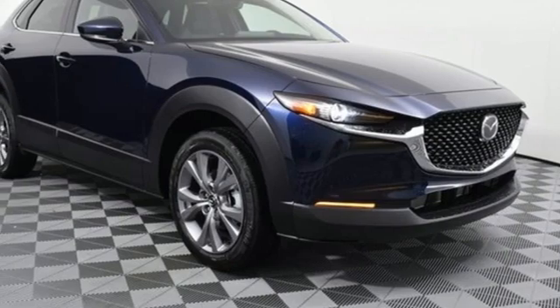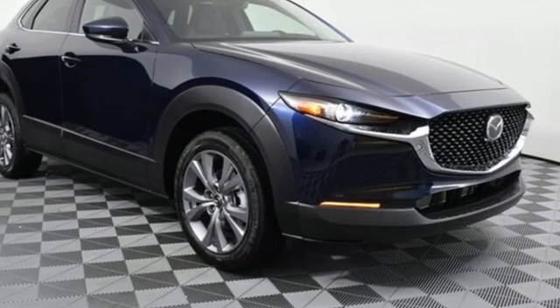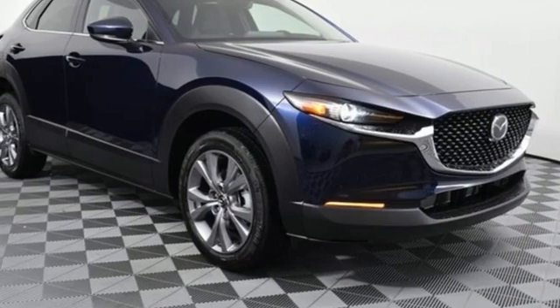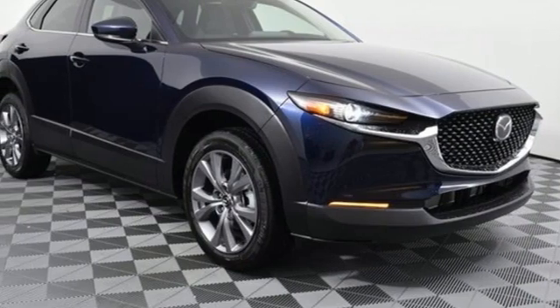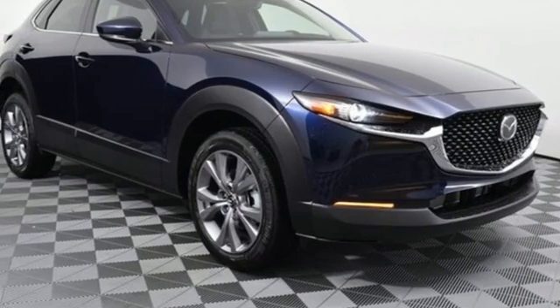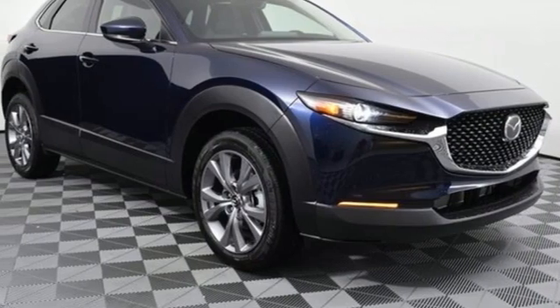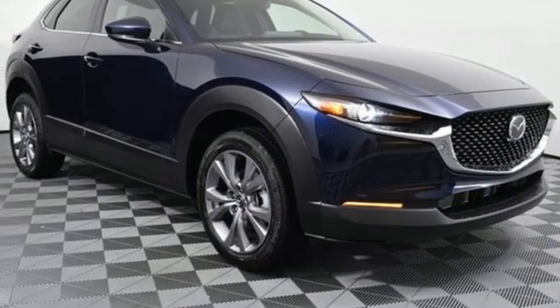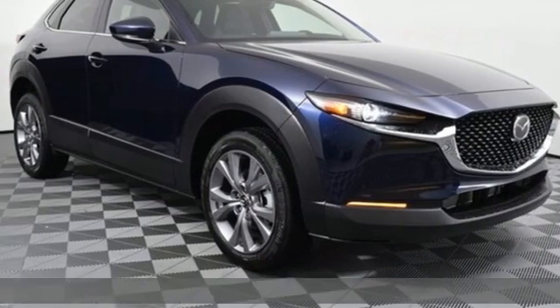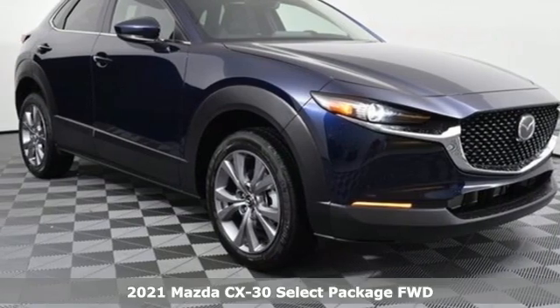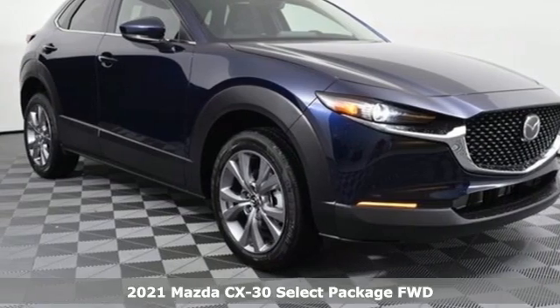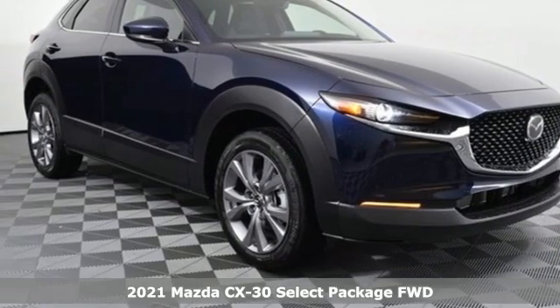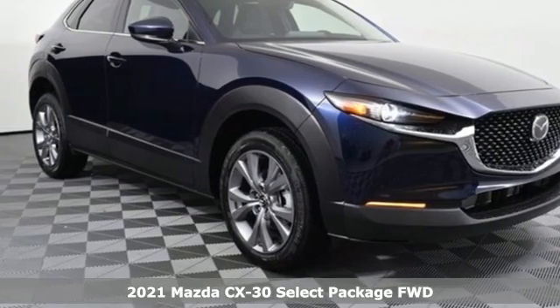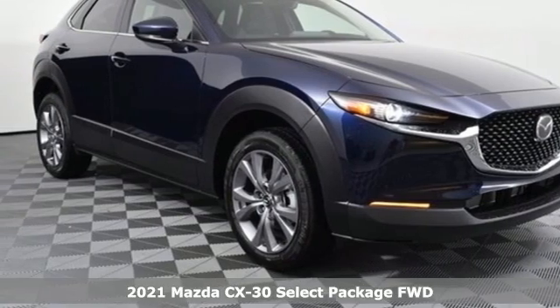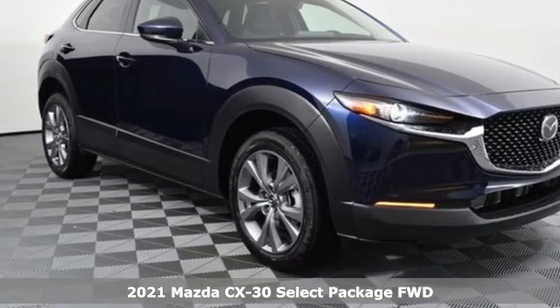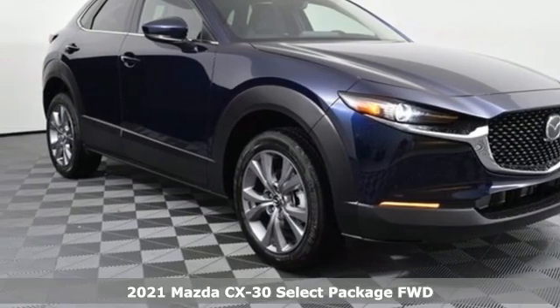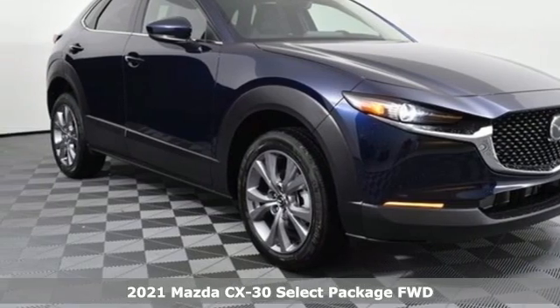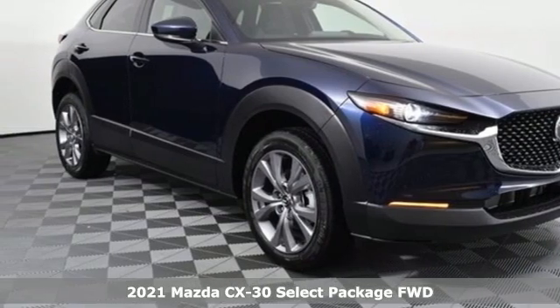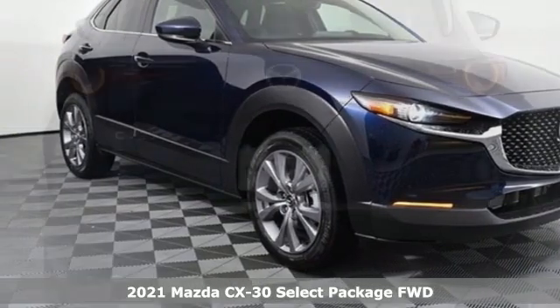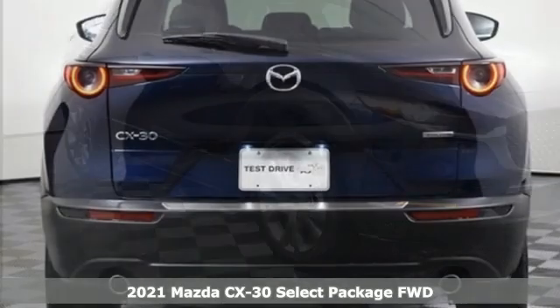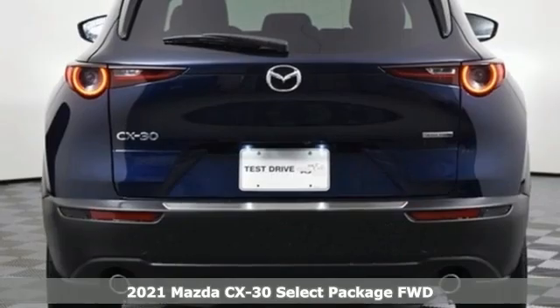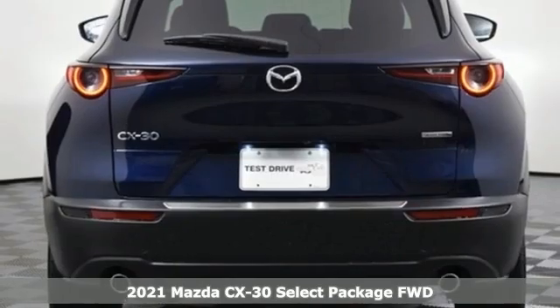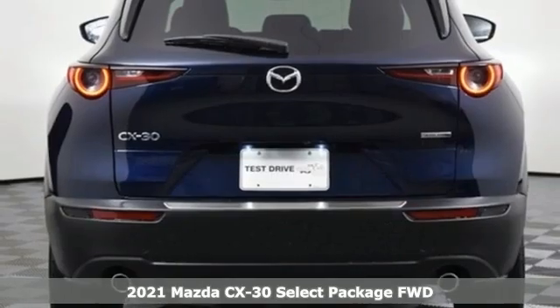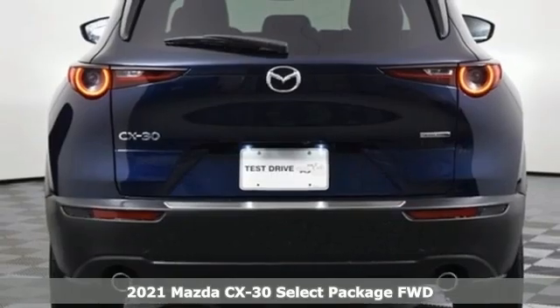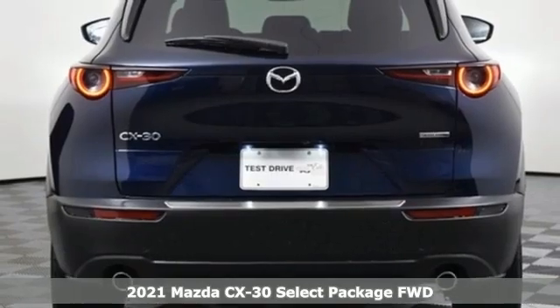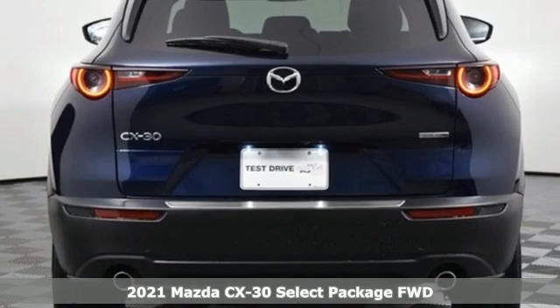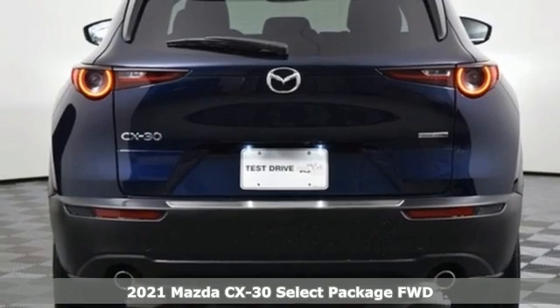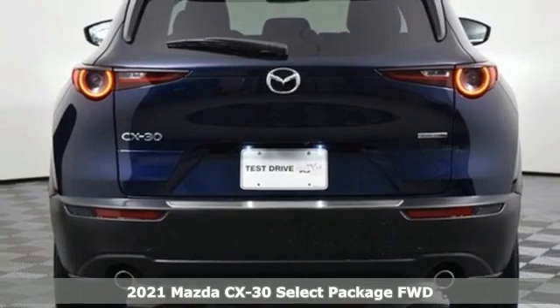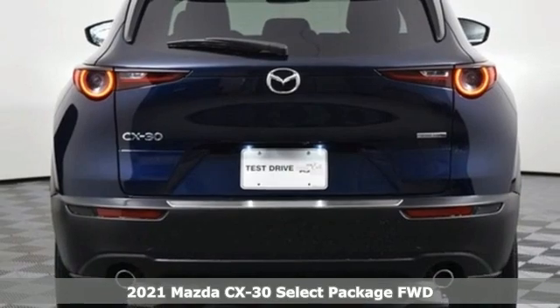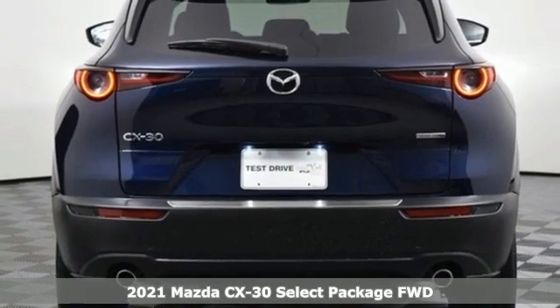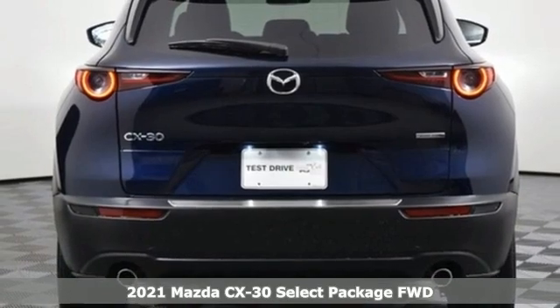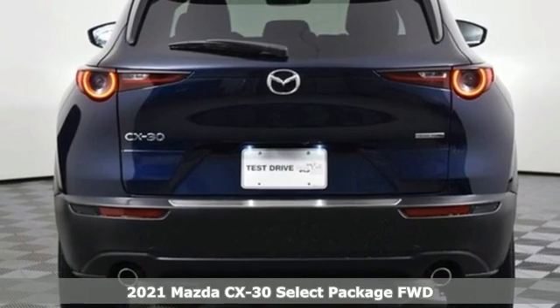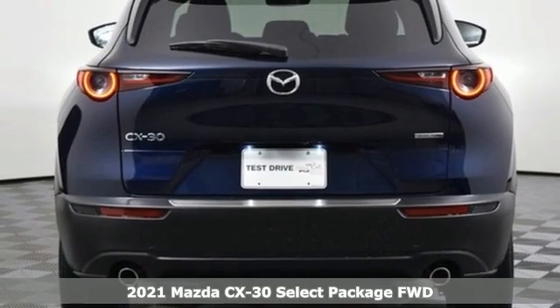Here's a new 2021 Mazda CX-30. For all the things that drive you, there's Mazda.